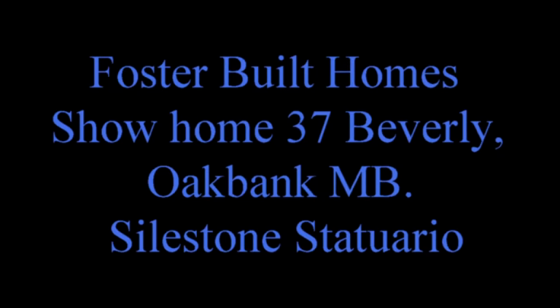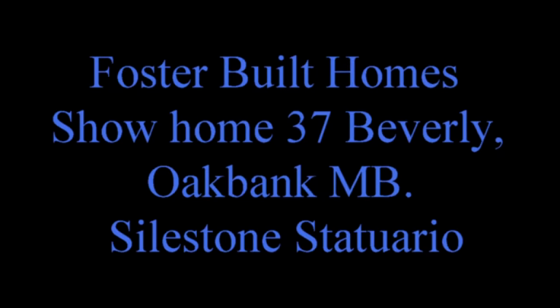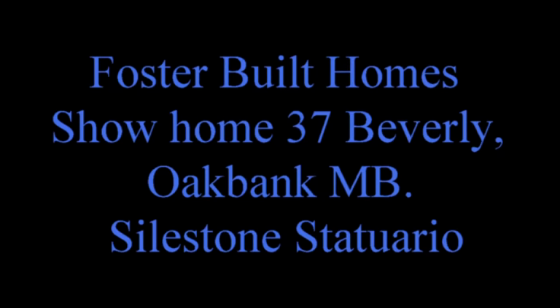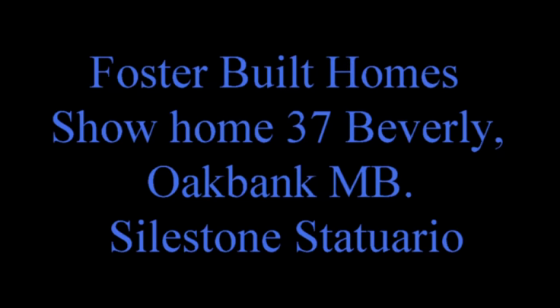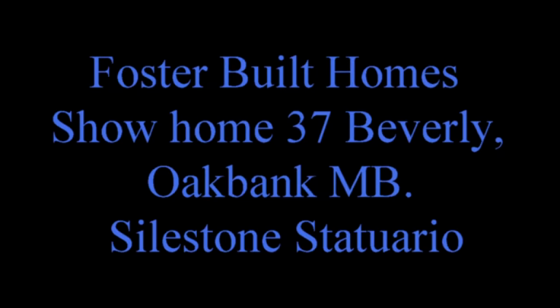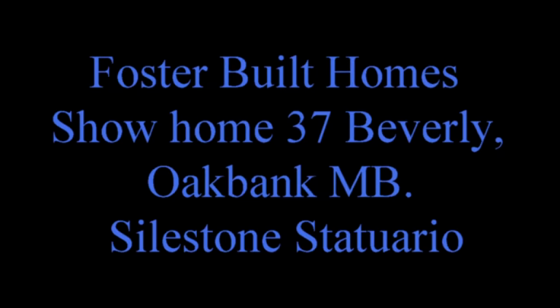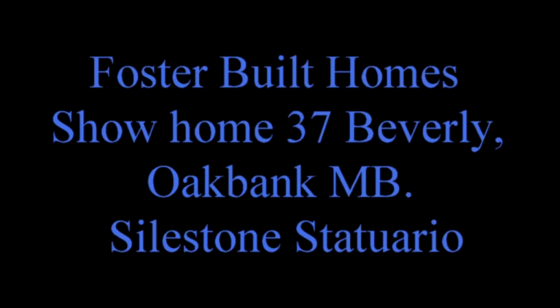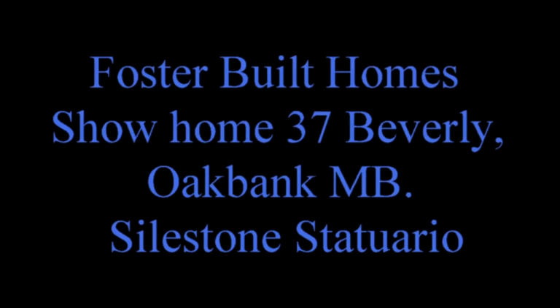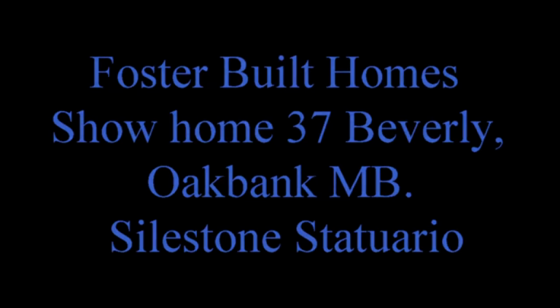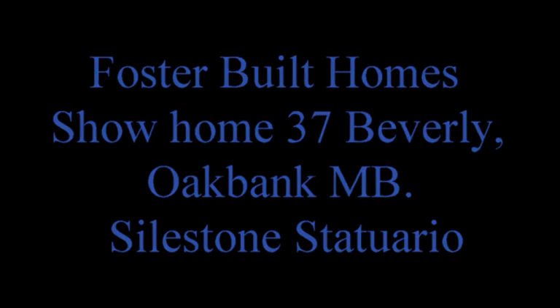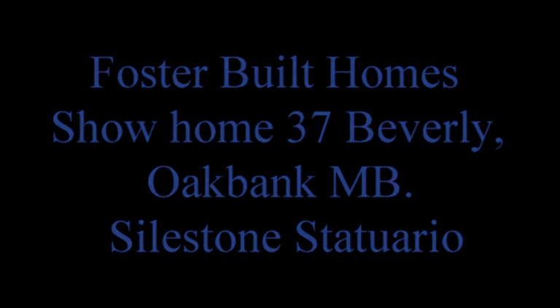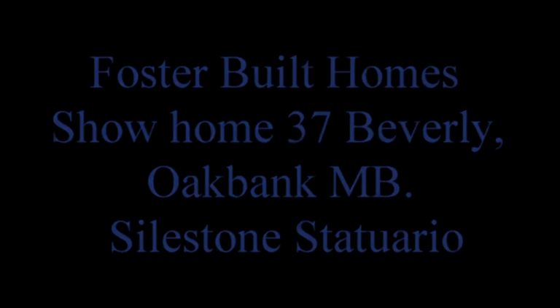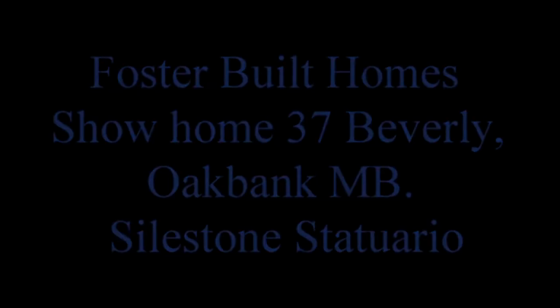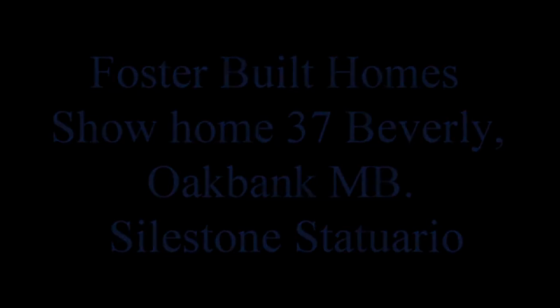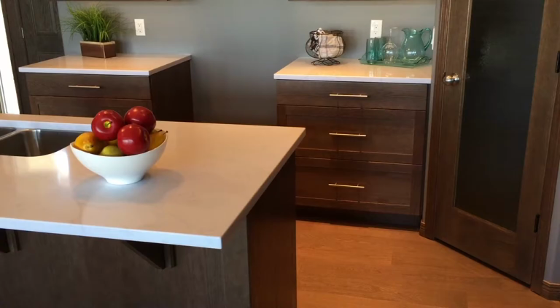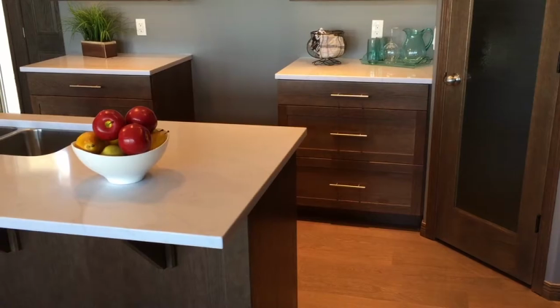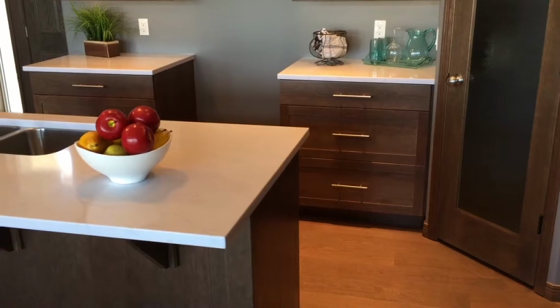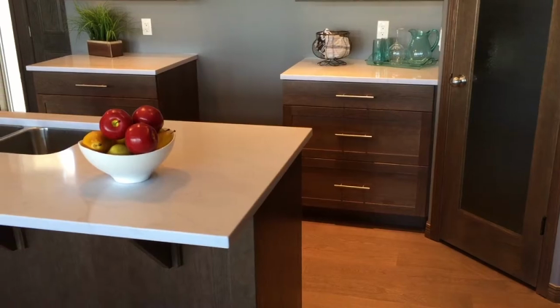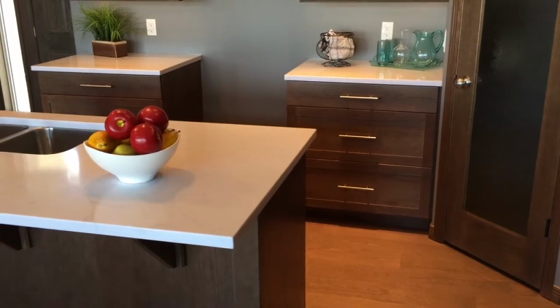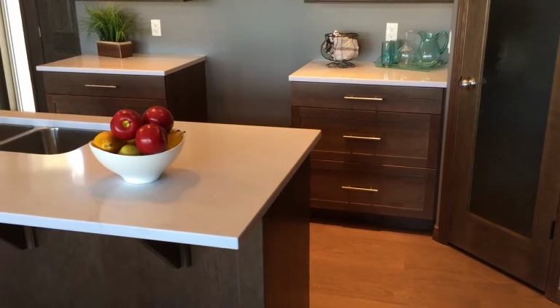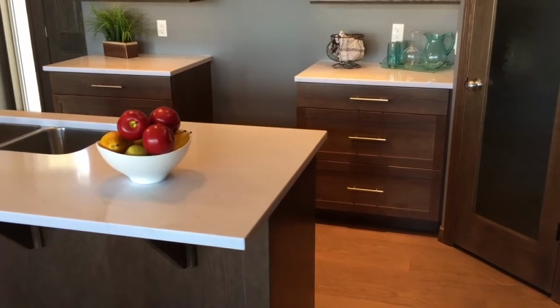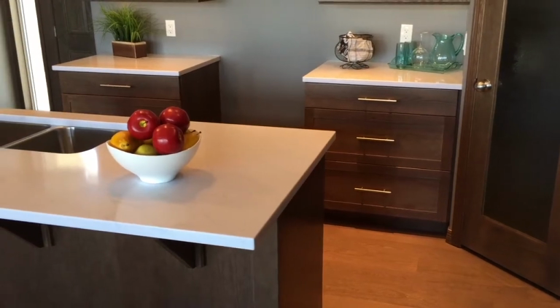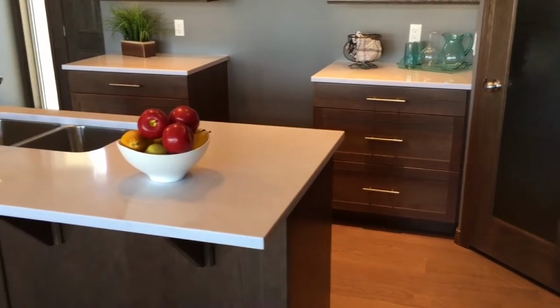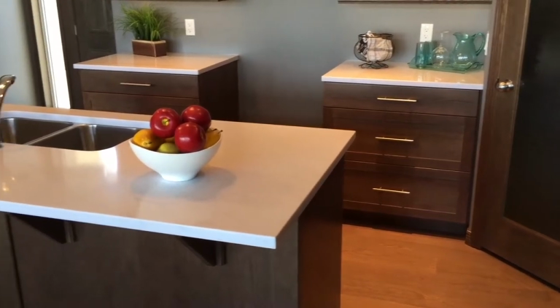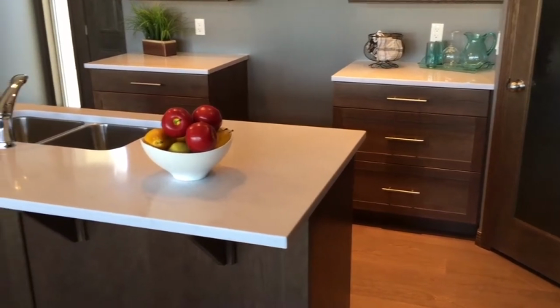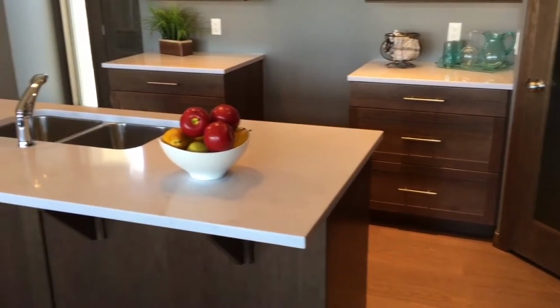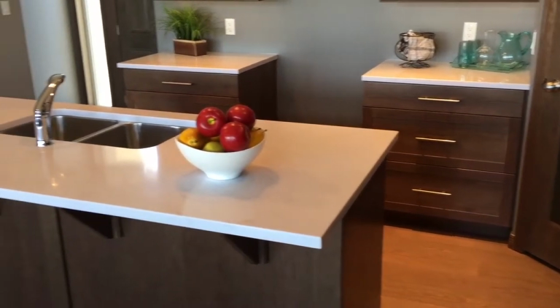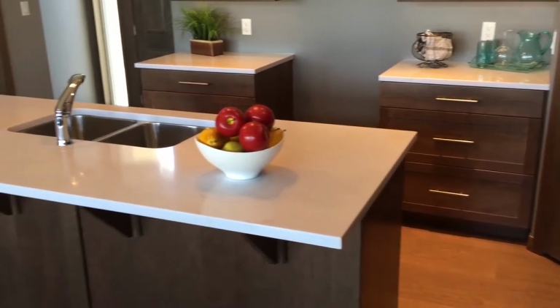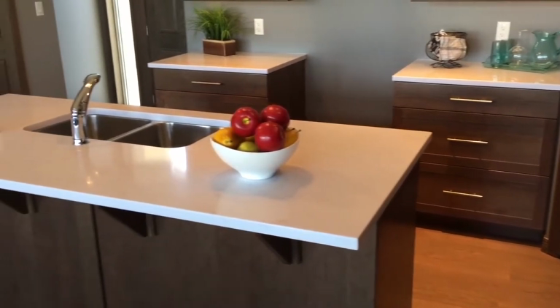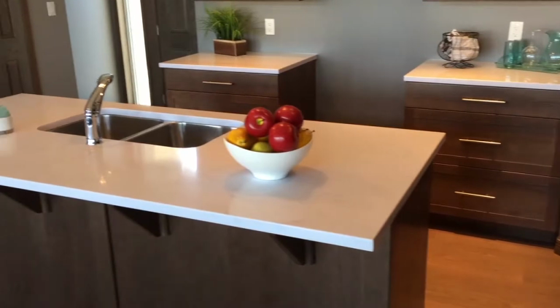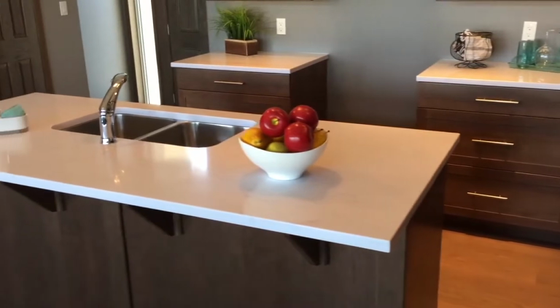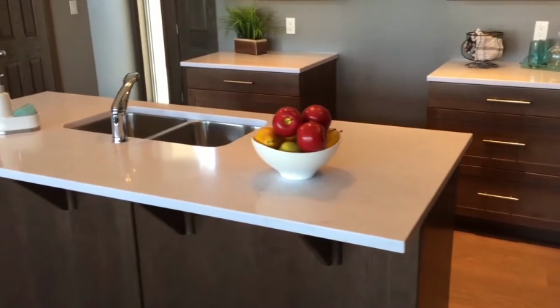Introducing the latest Foster Built Show Home at 37 Beverly in Oak Bank, Manitoba.